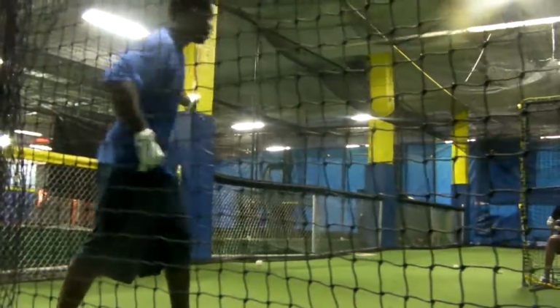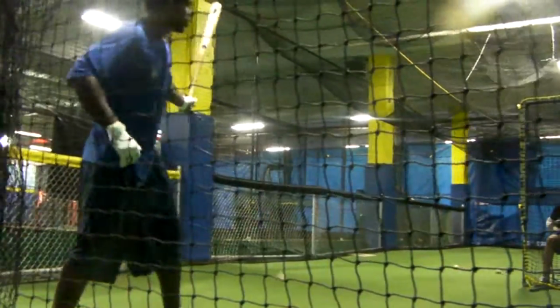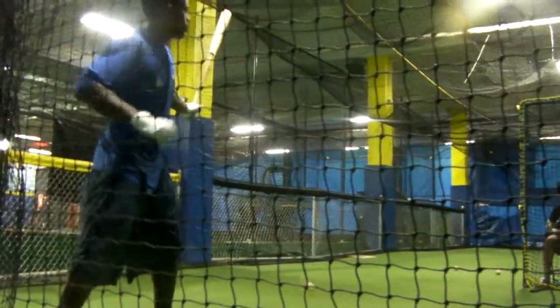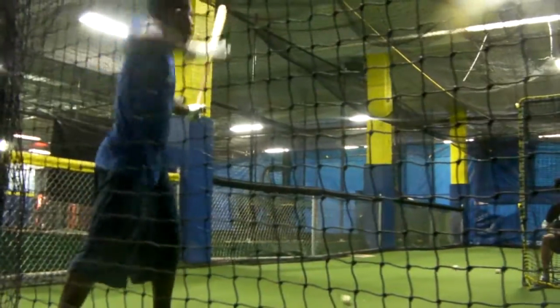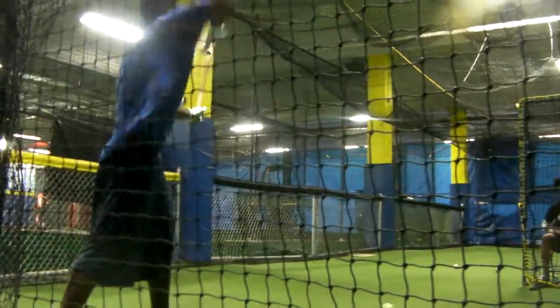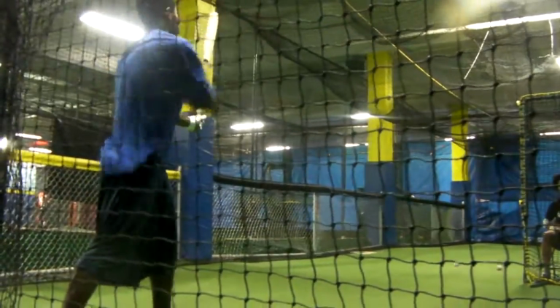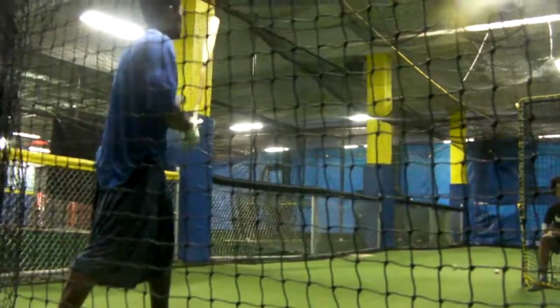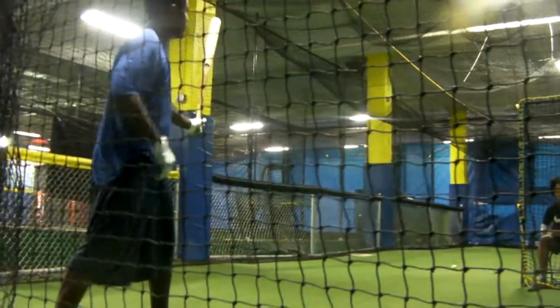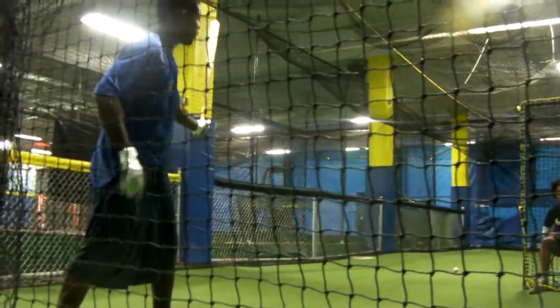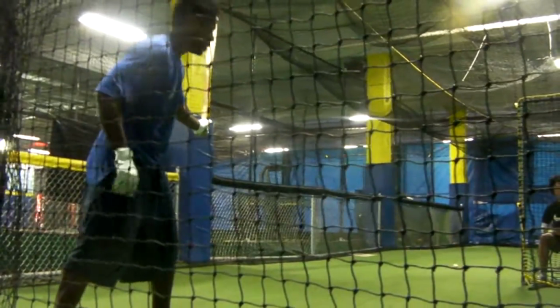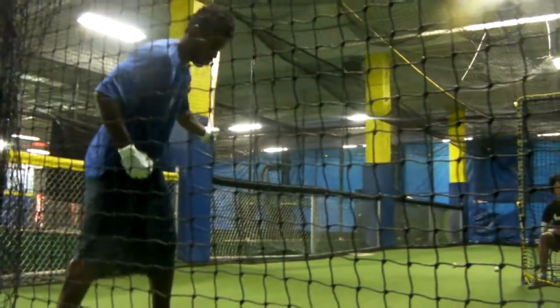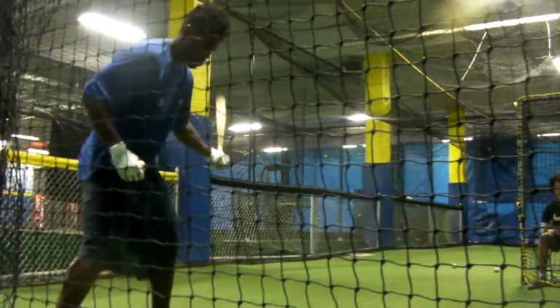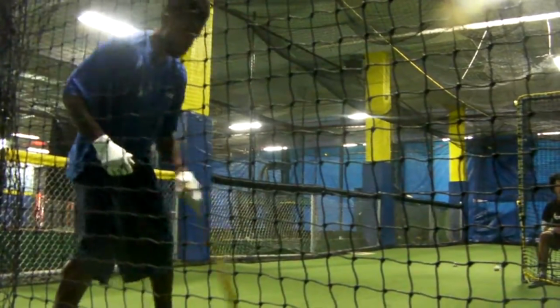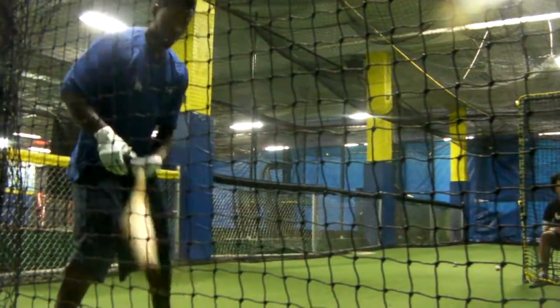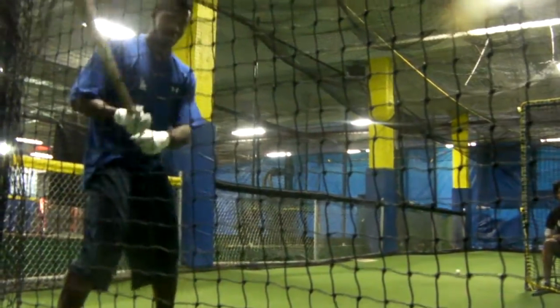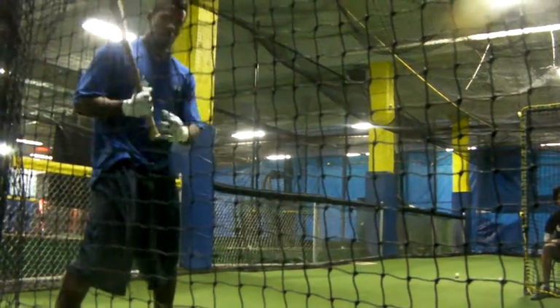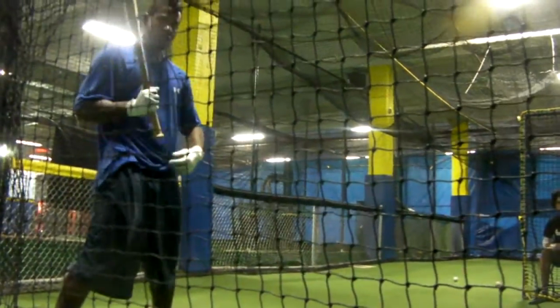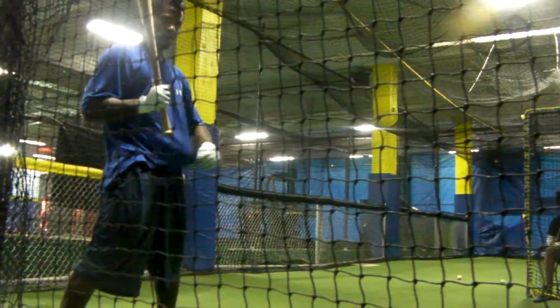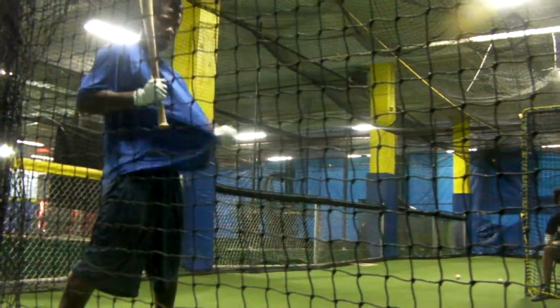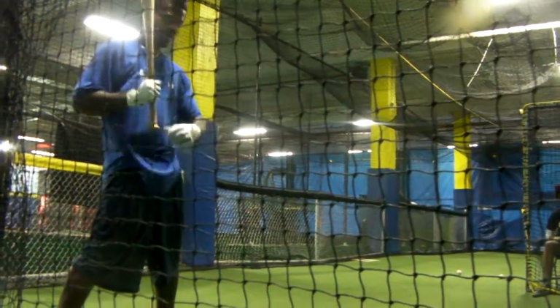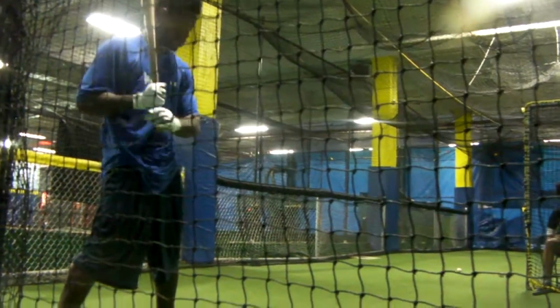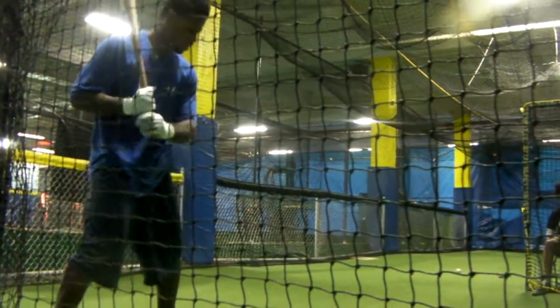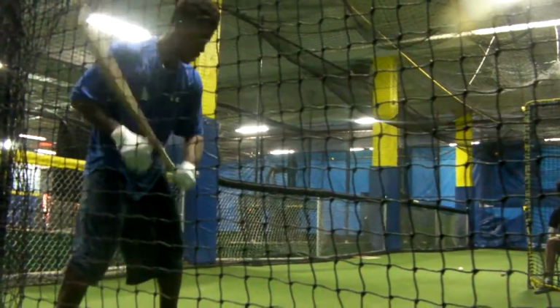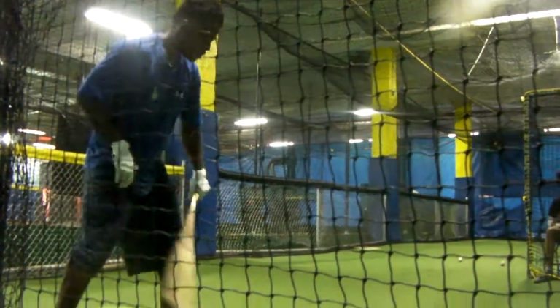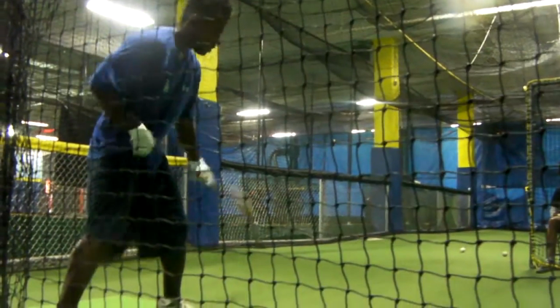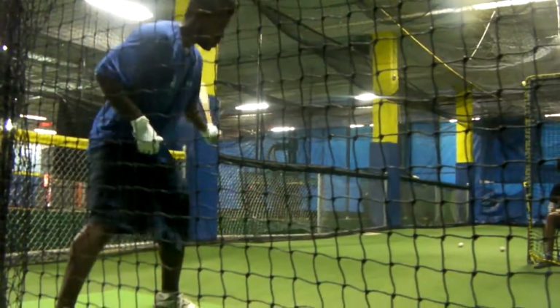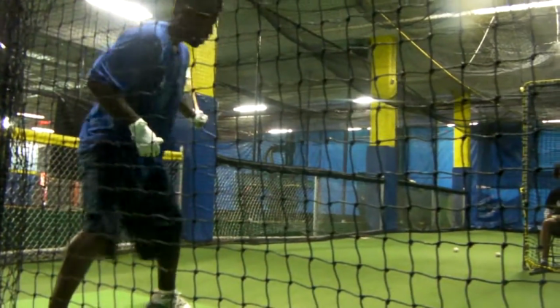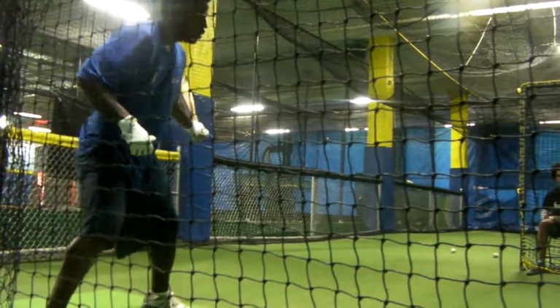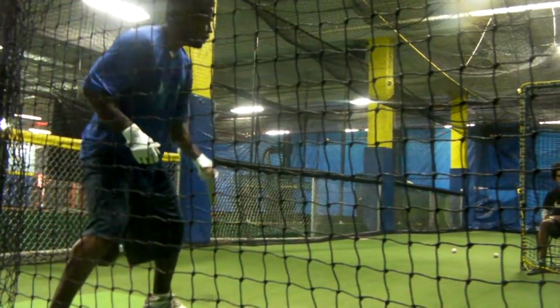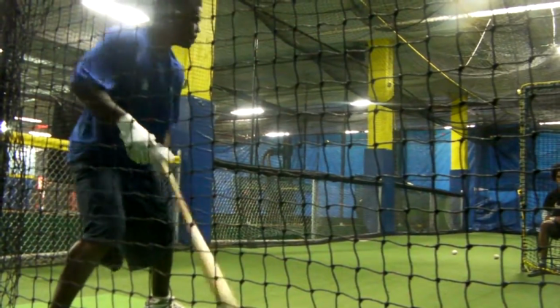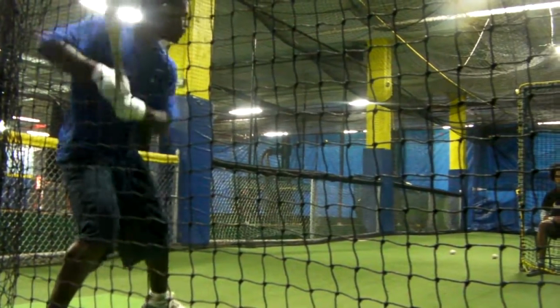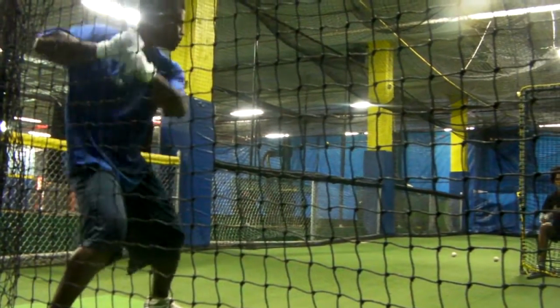Now get down lower. Let's hit five feet, eleven and three quarters. Bend those knees a little bit.